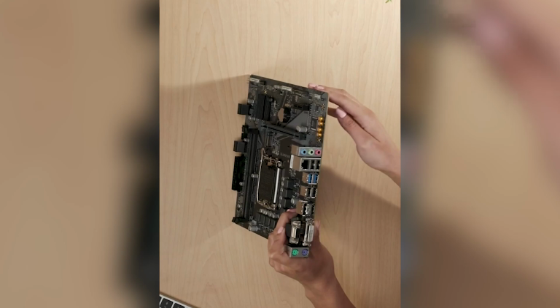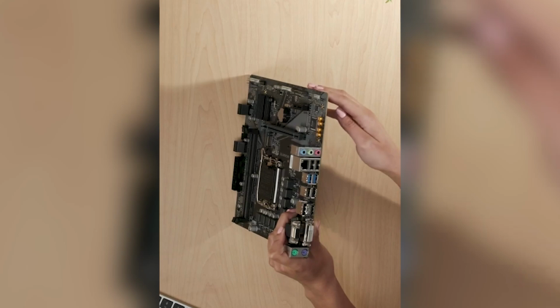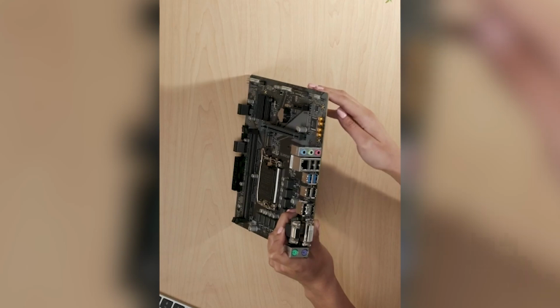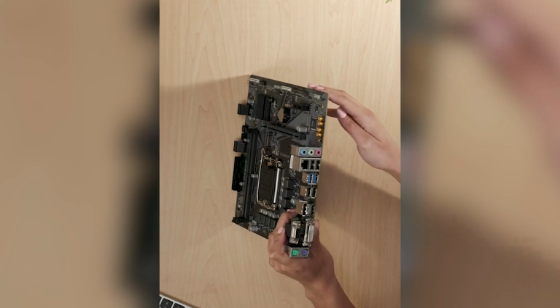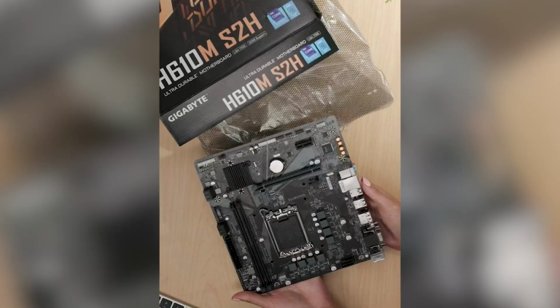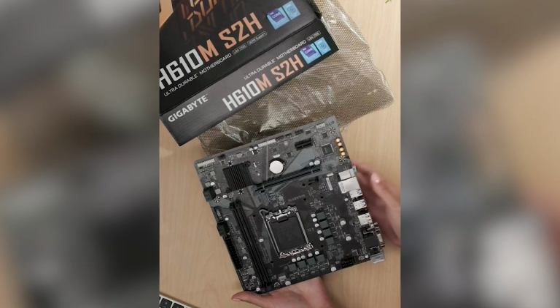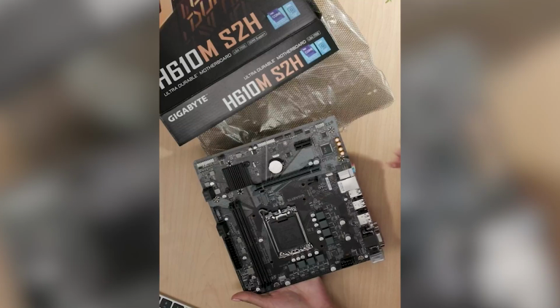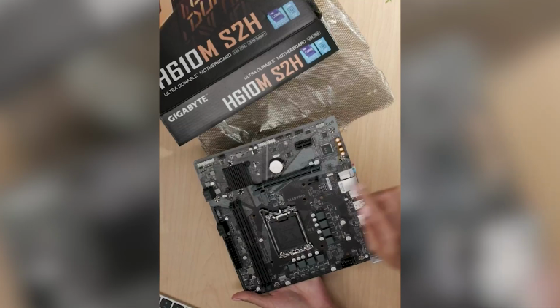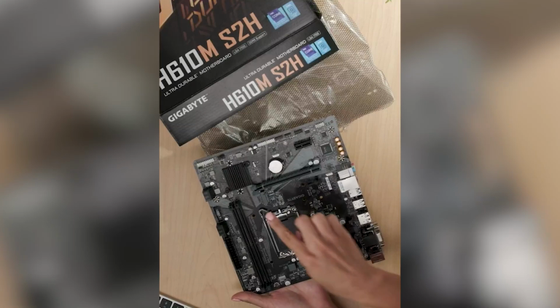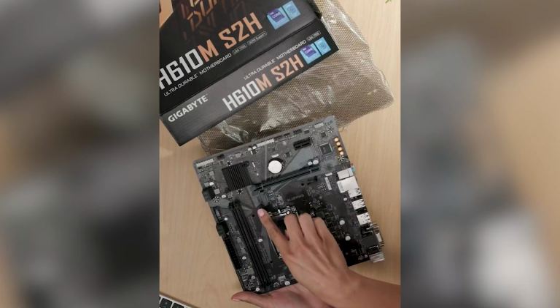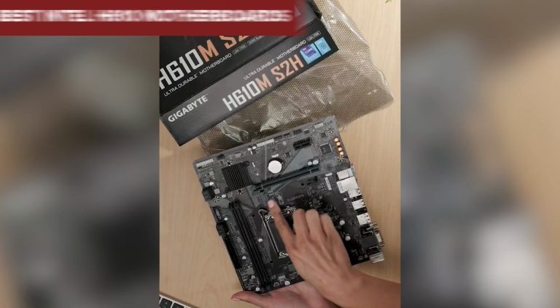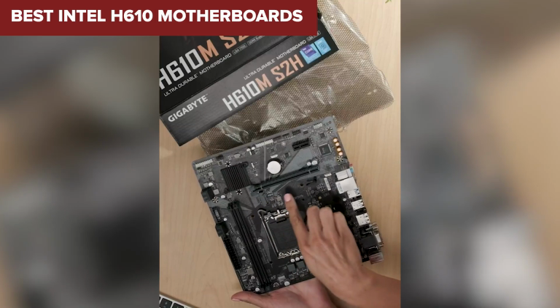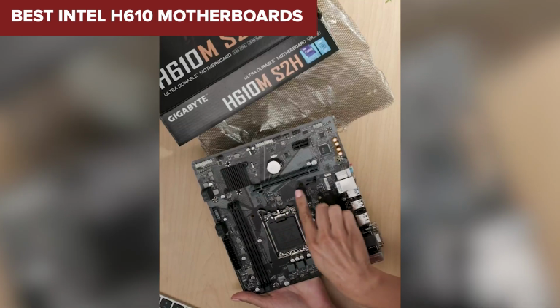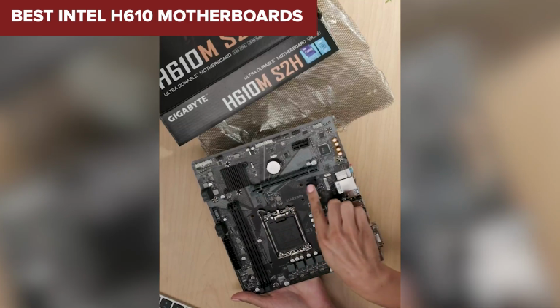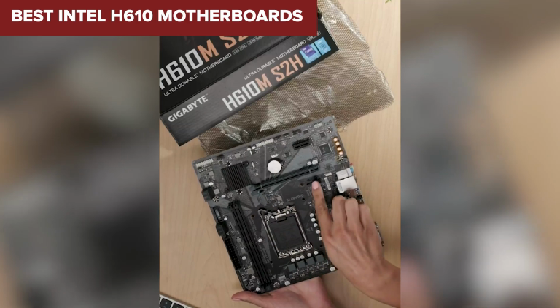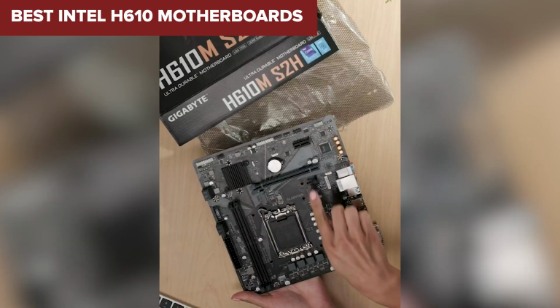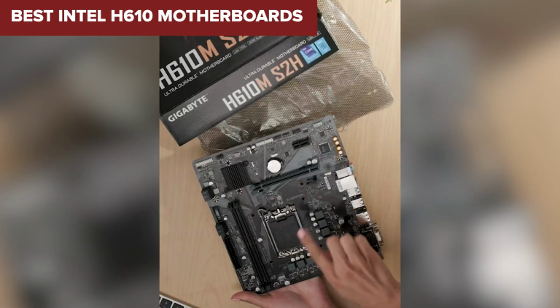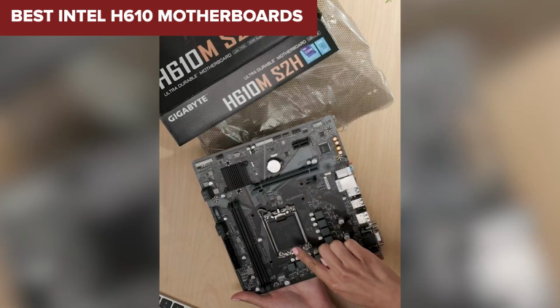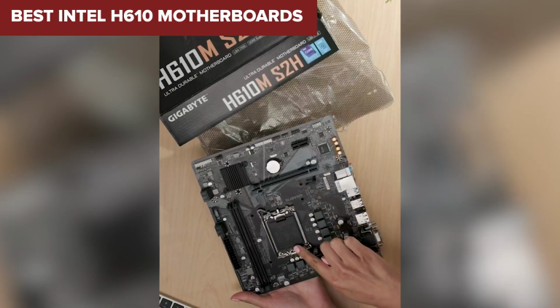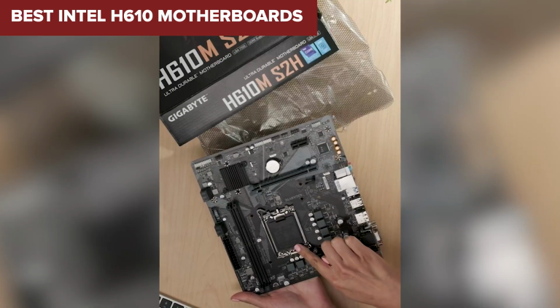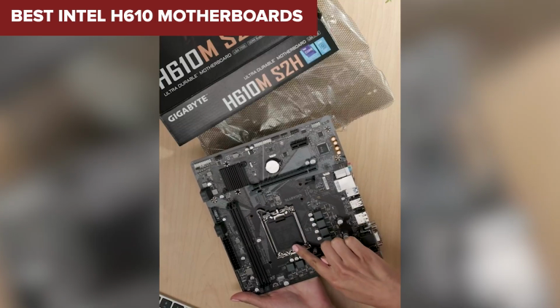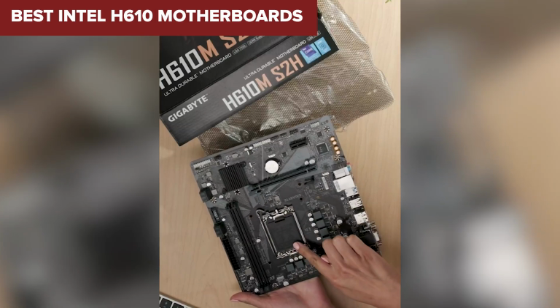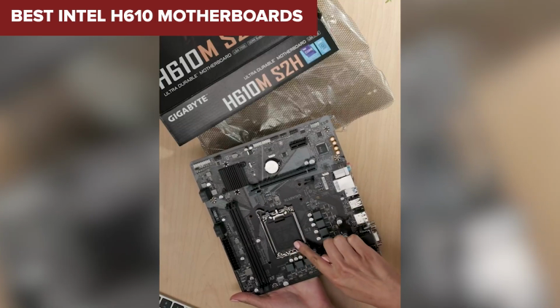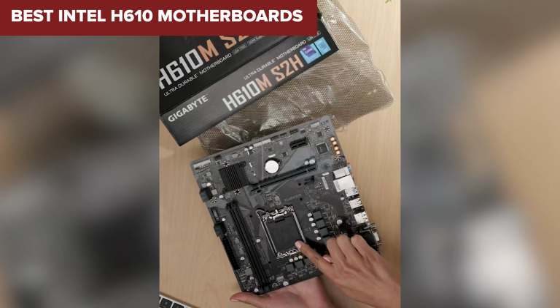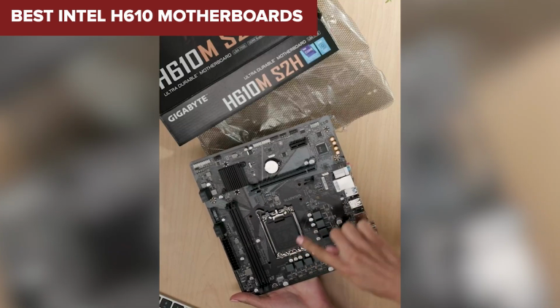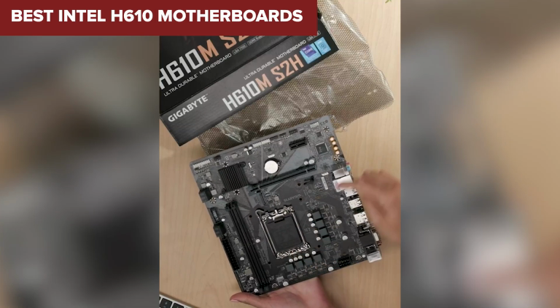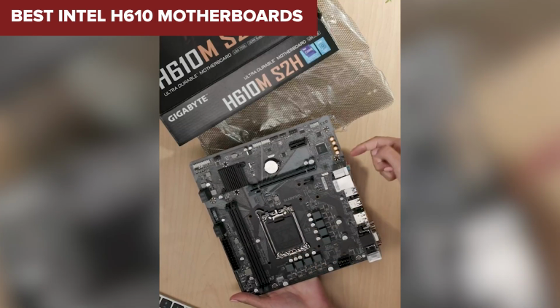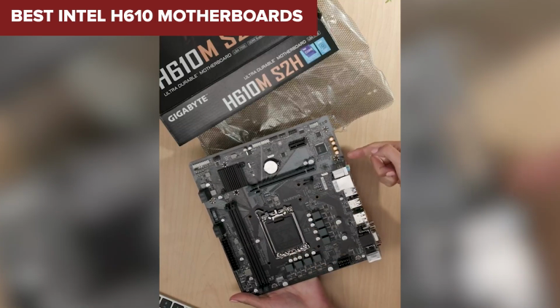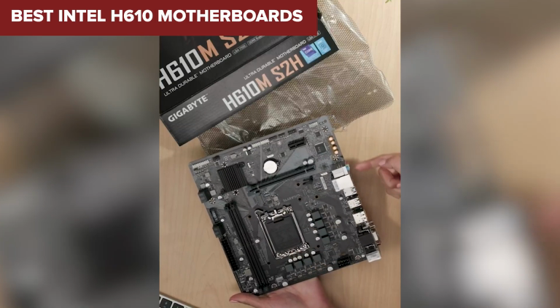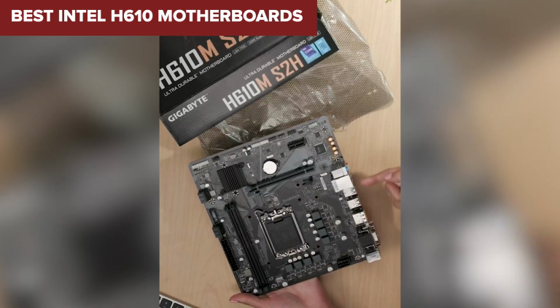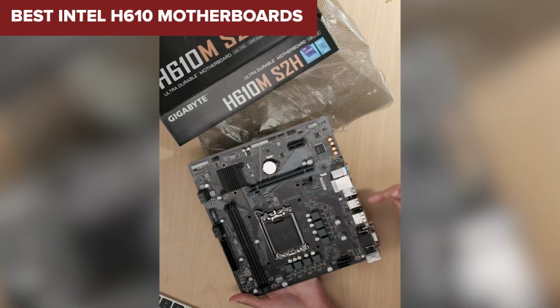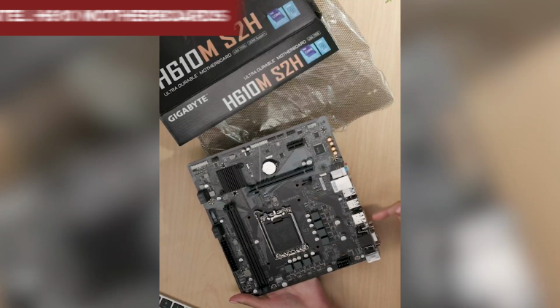Welcome to DeviceLab. Today, we'll be examining the best Intel H610 motherboards.